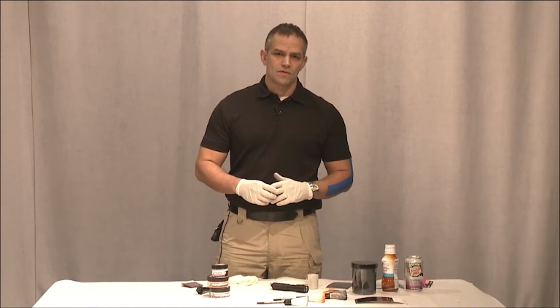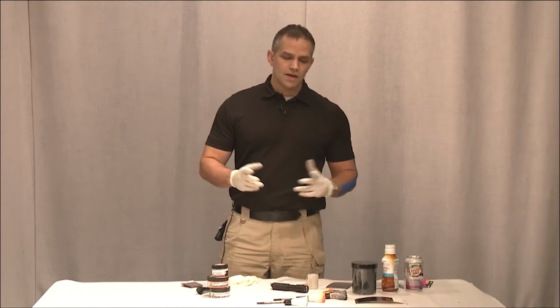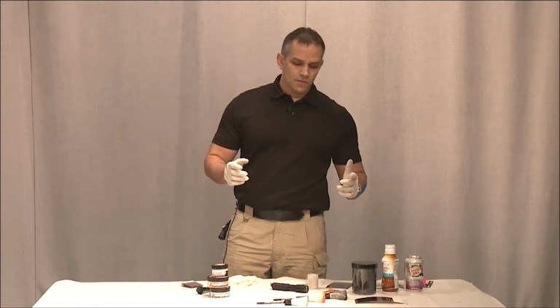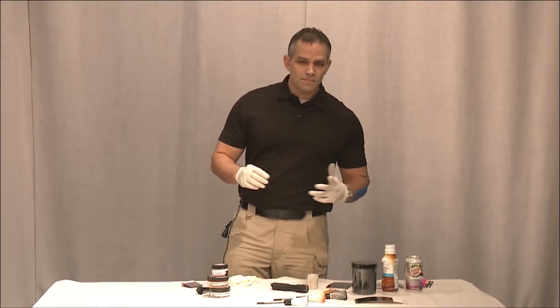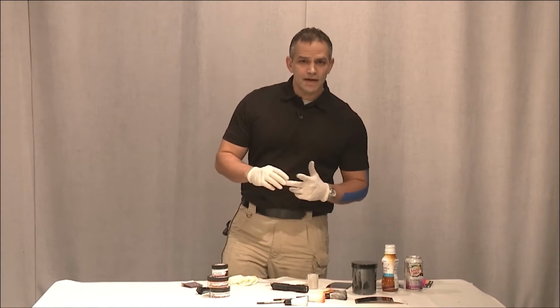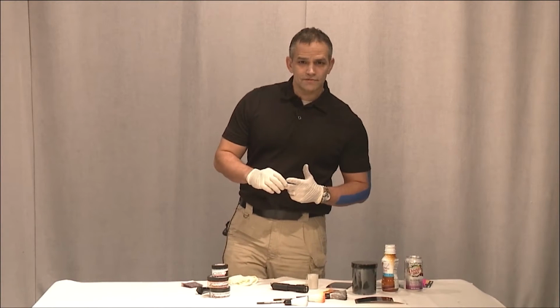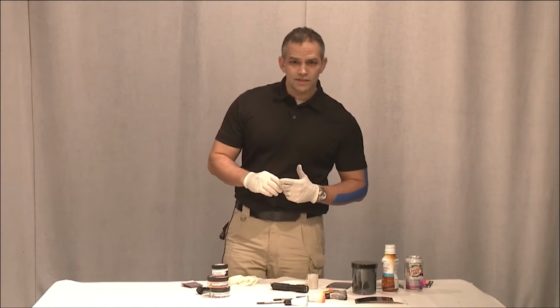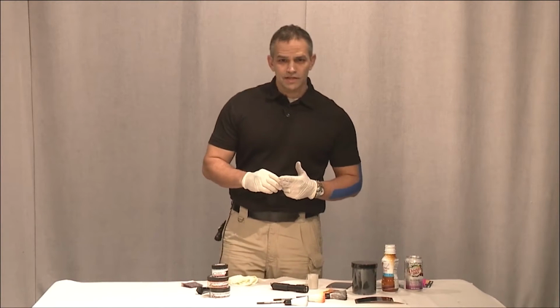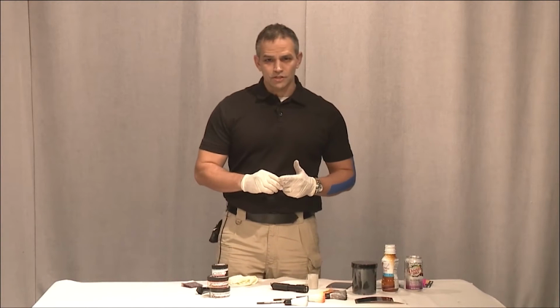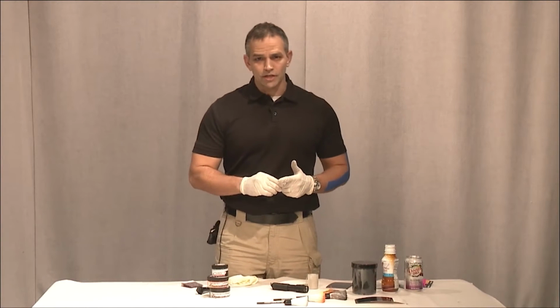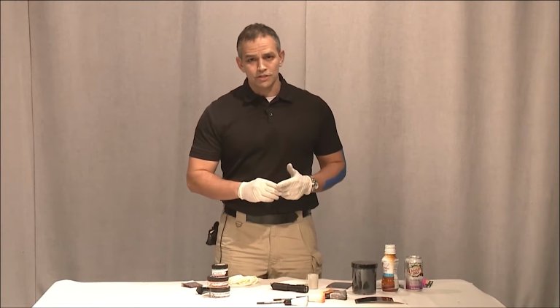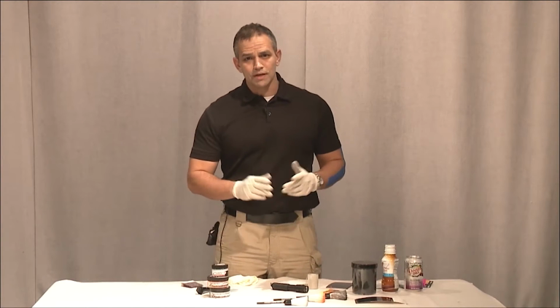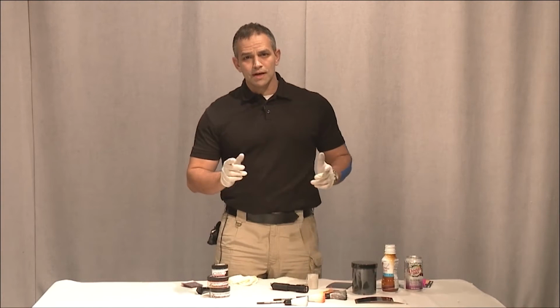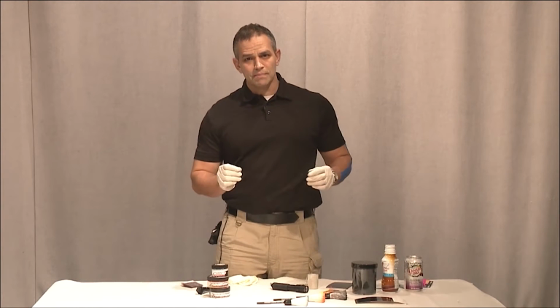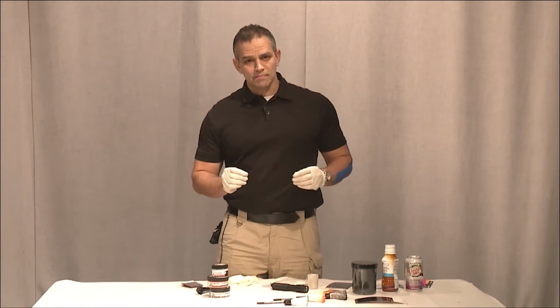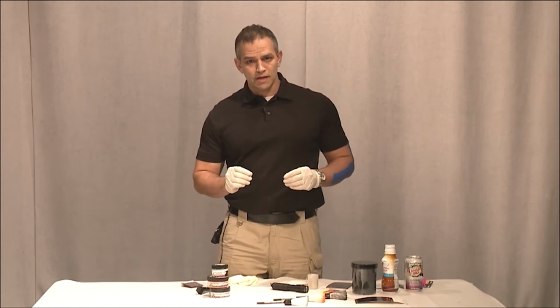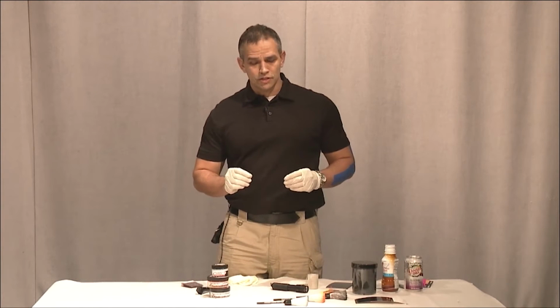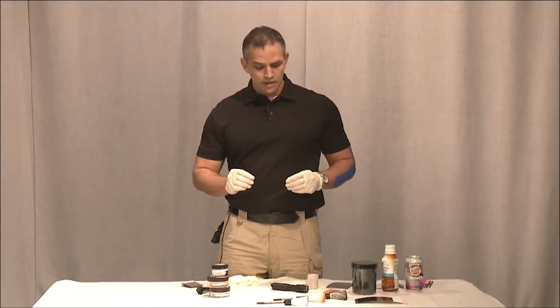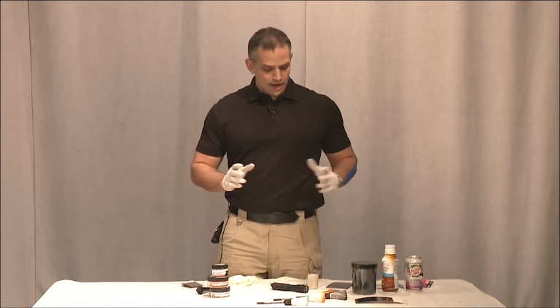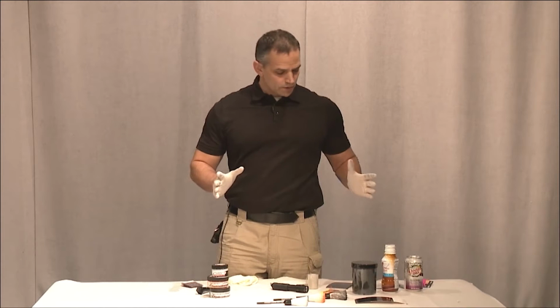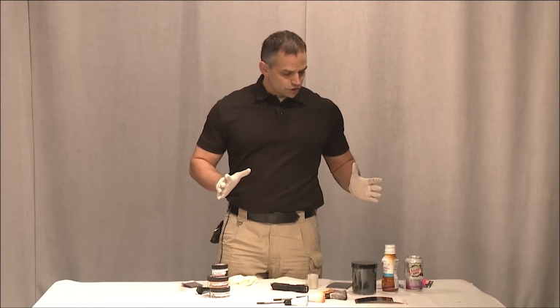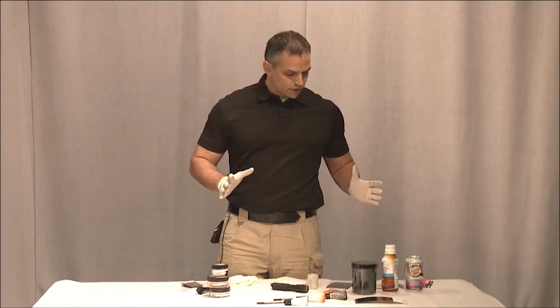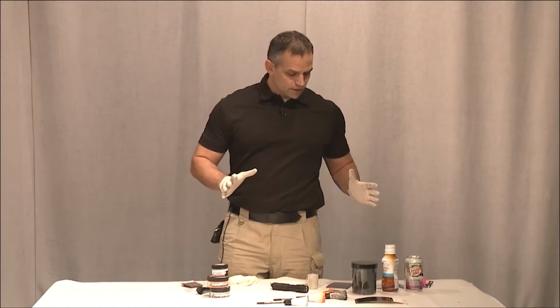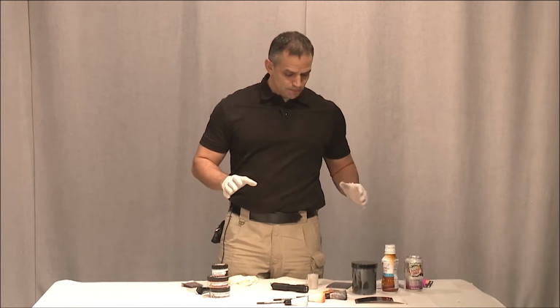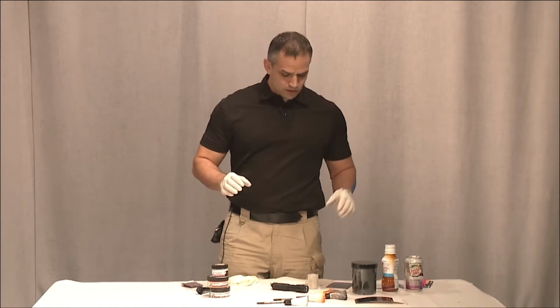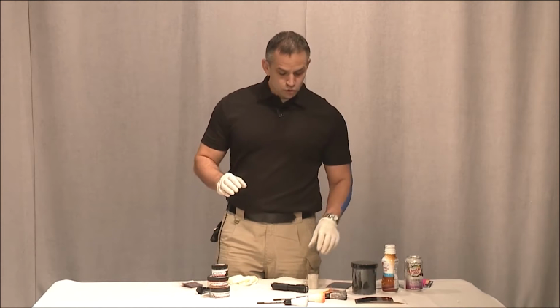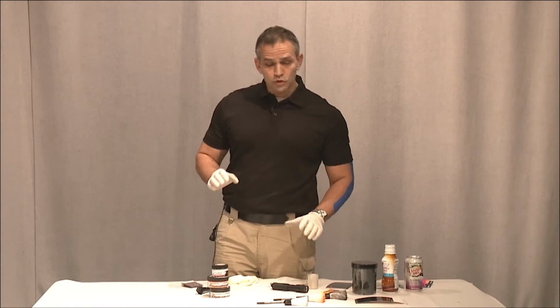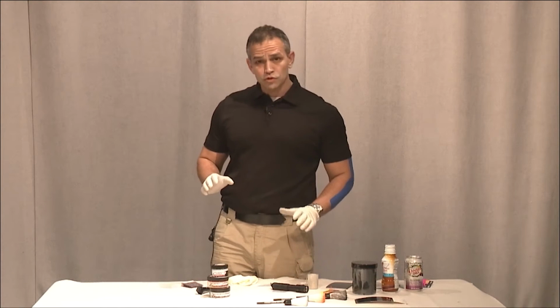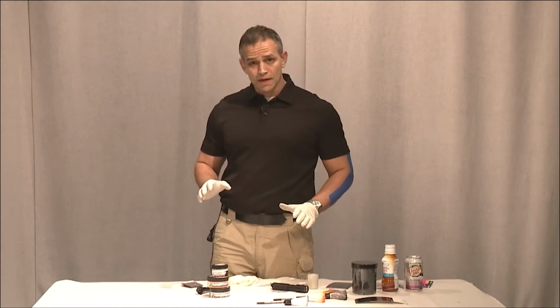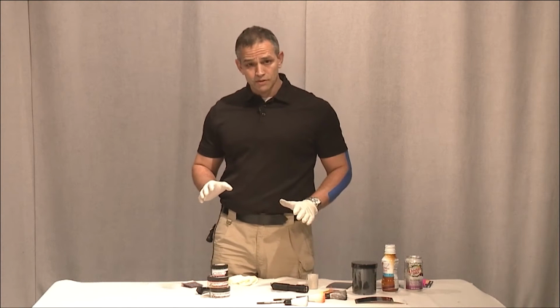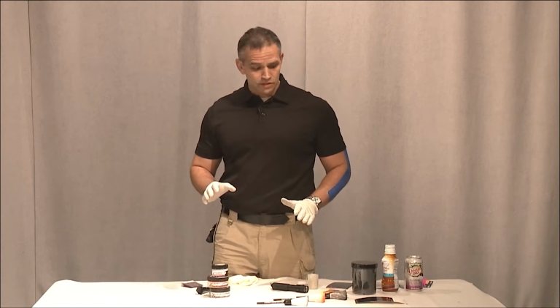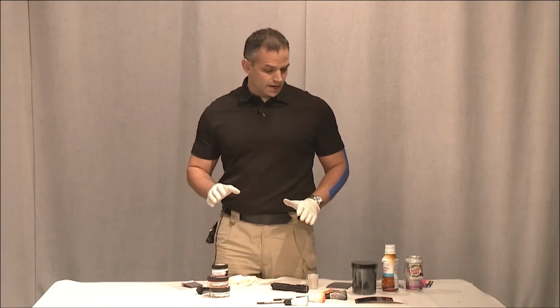Hi, welcome back to Forensic Education. I'm Mike McCutcheon, and I'm going to show you some dual-use powders today.